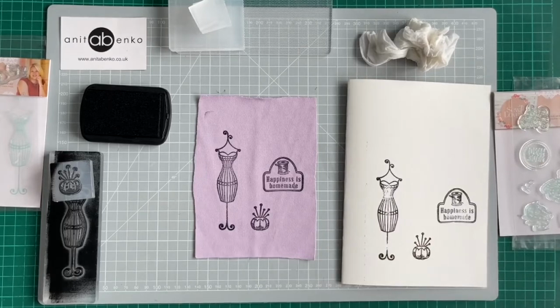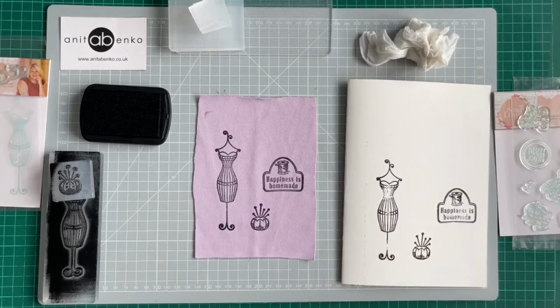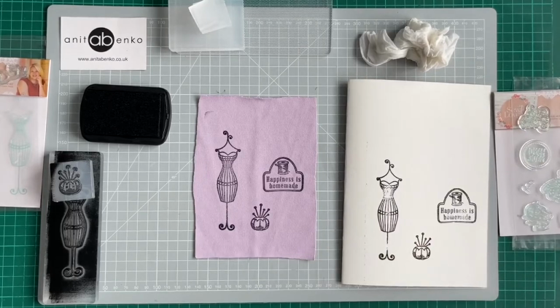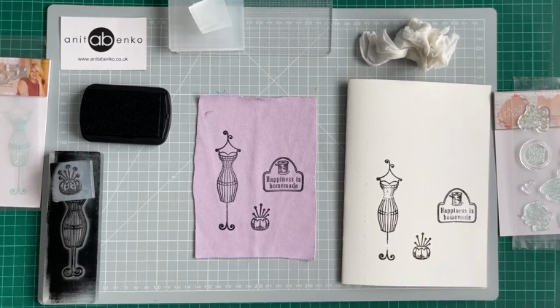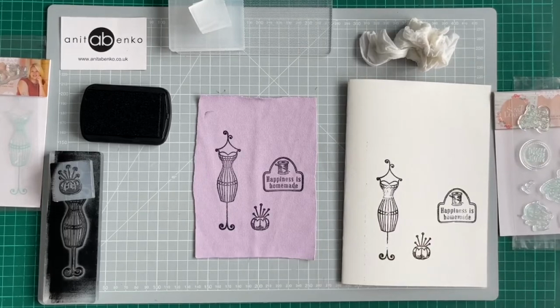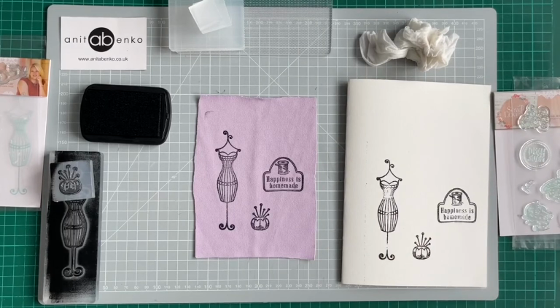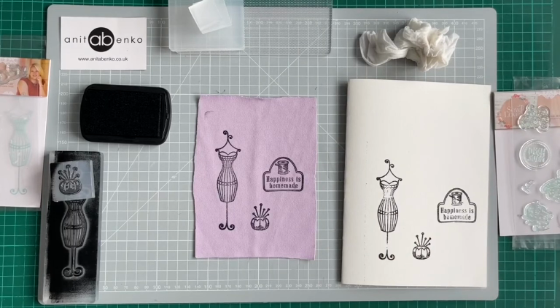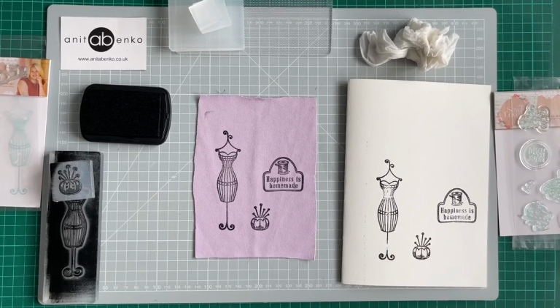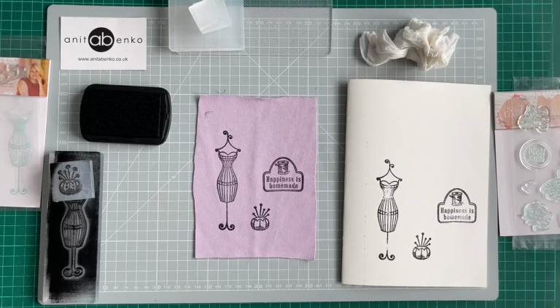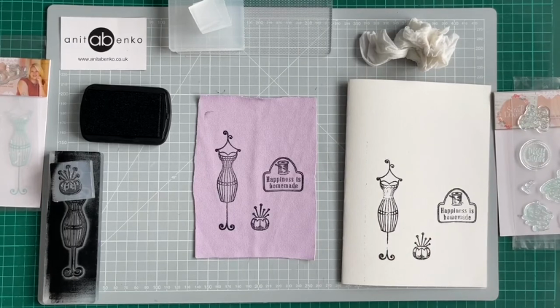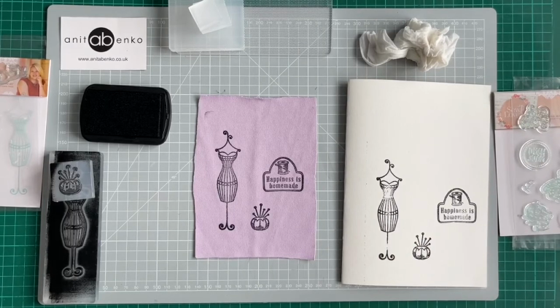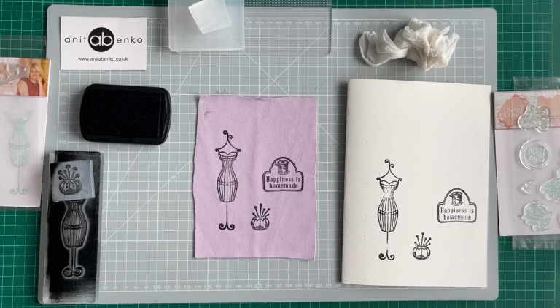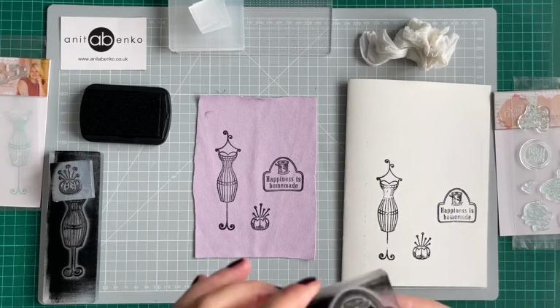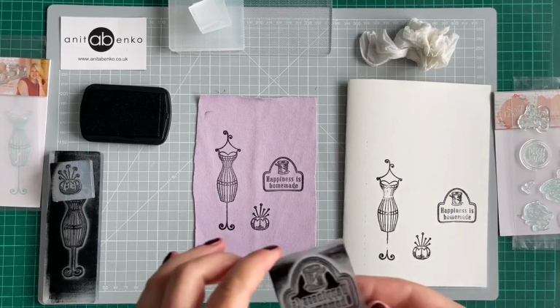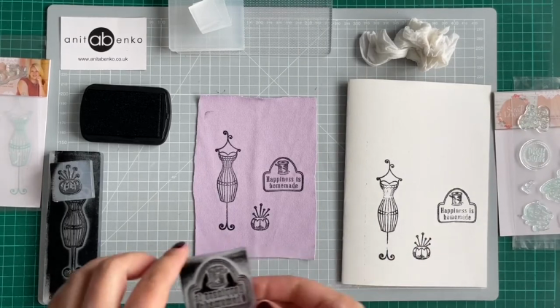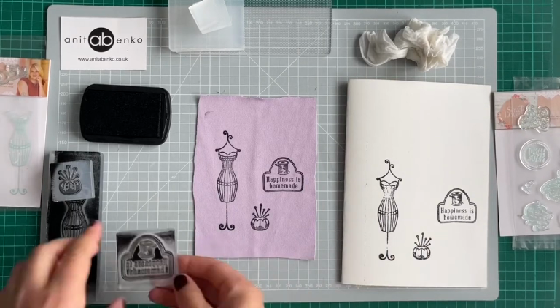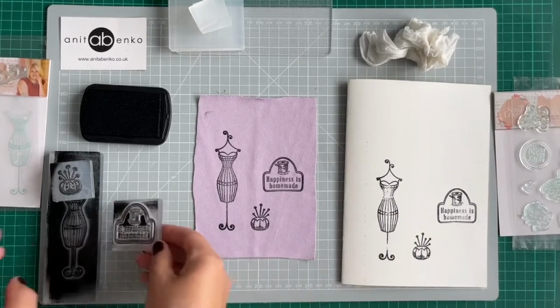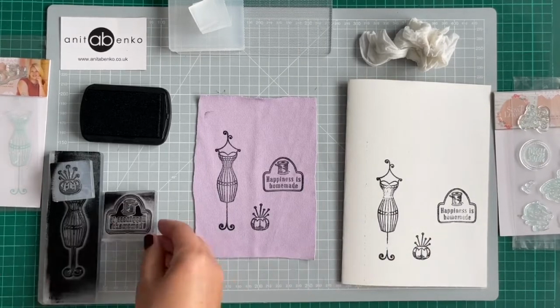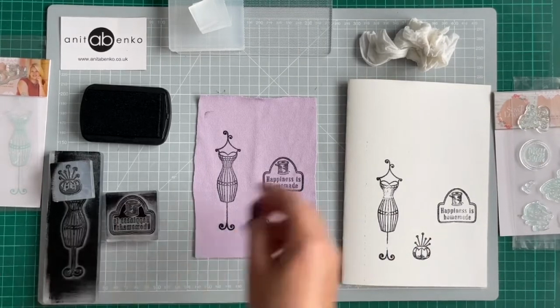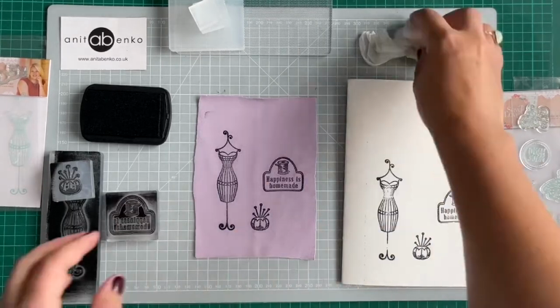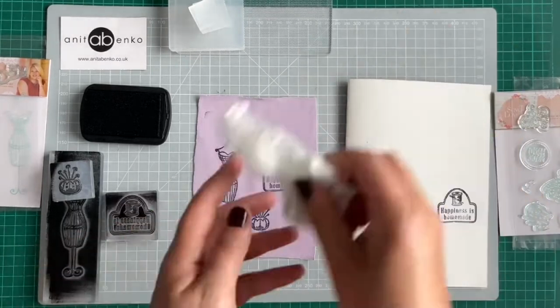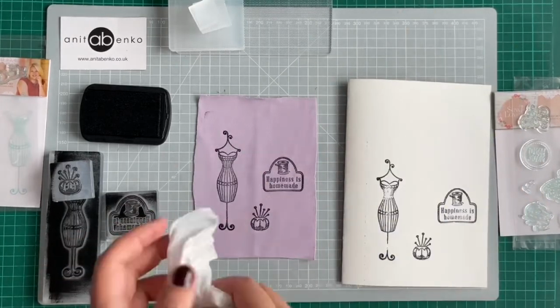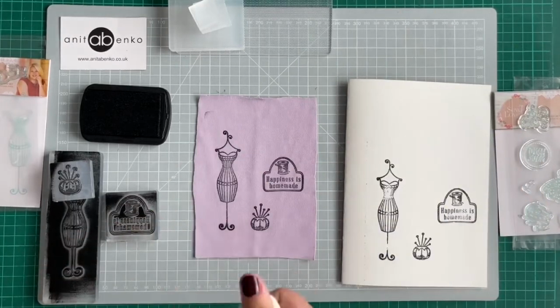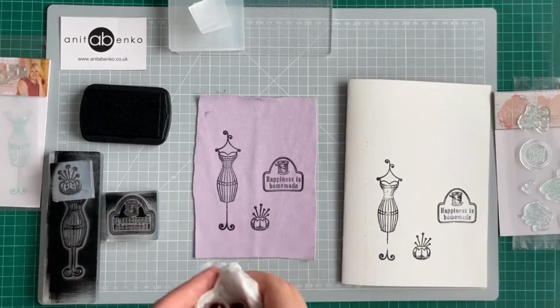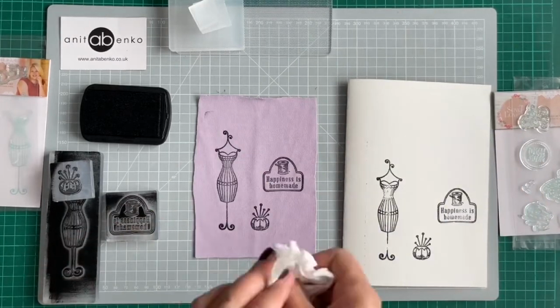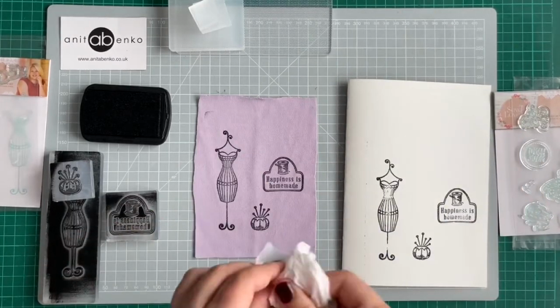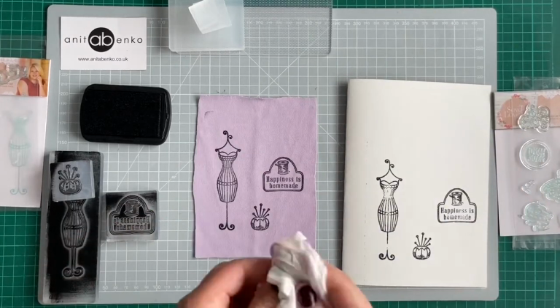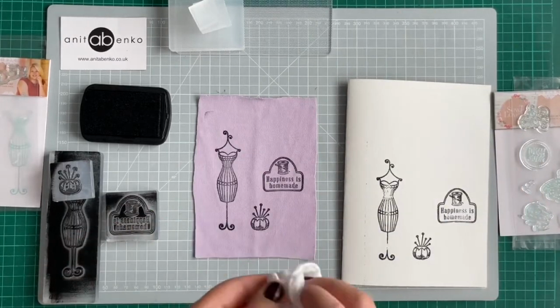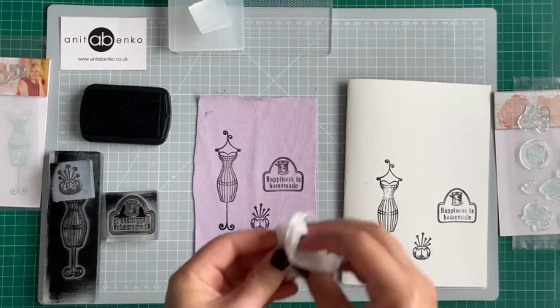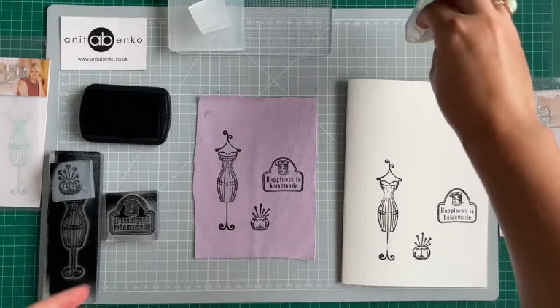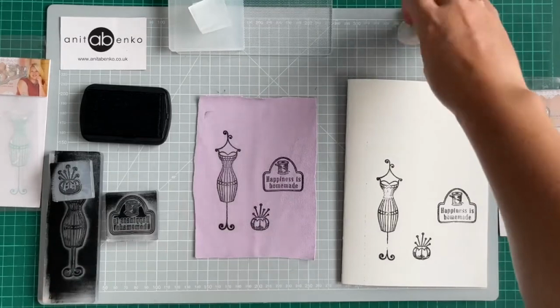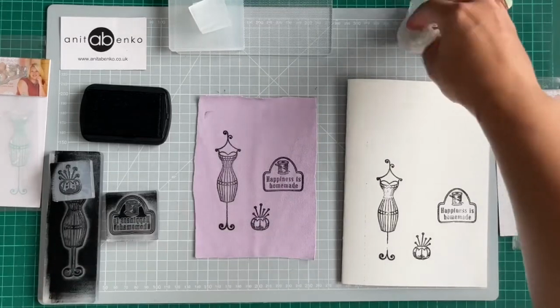If you have any questions about how to use clear acrylic stamps, please comment down below in the comment box.